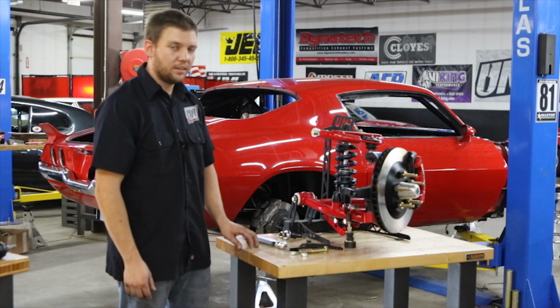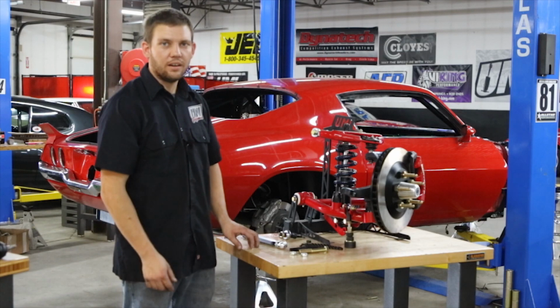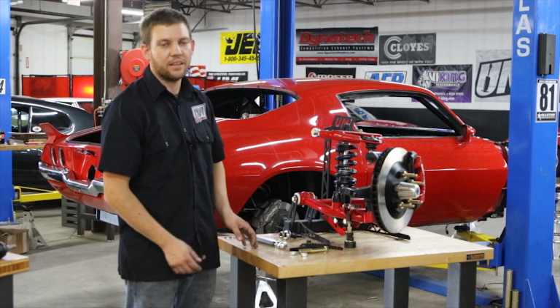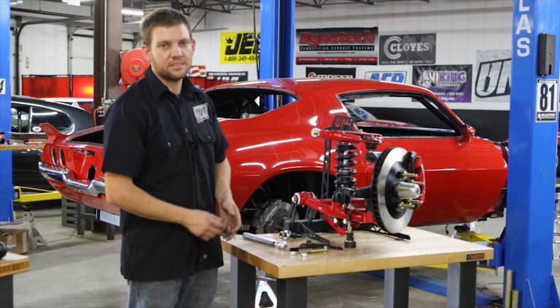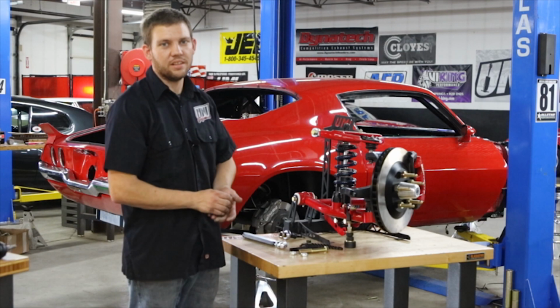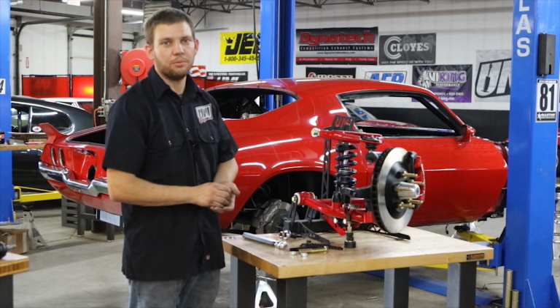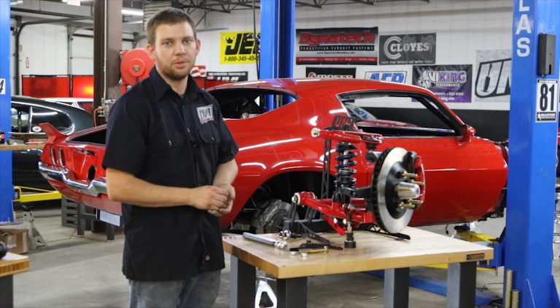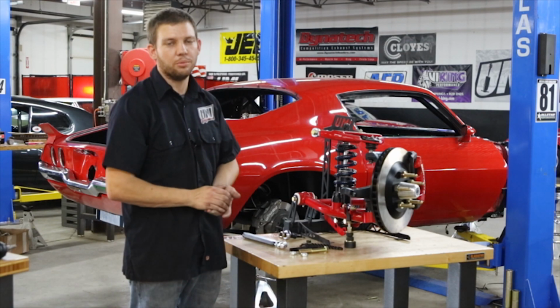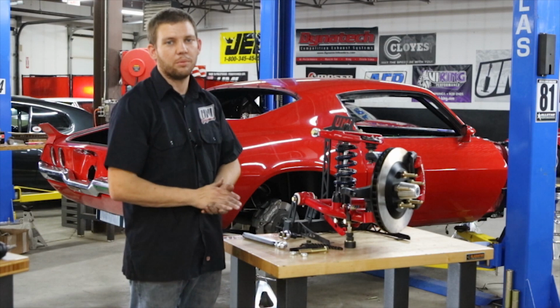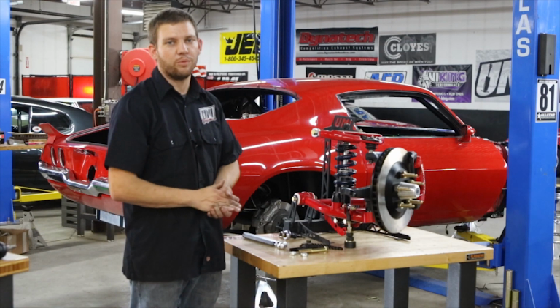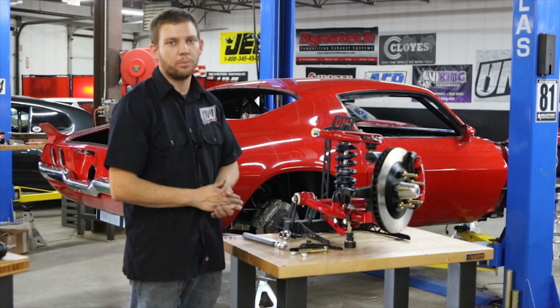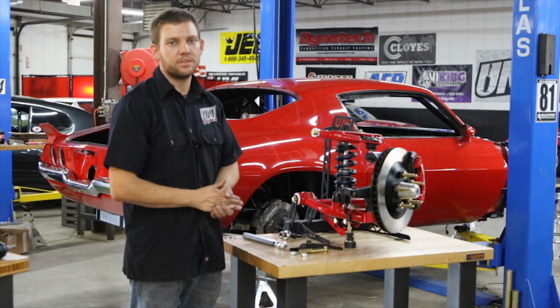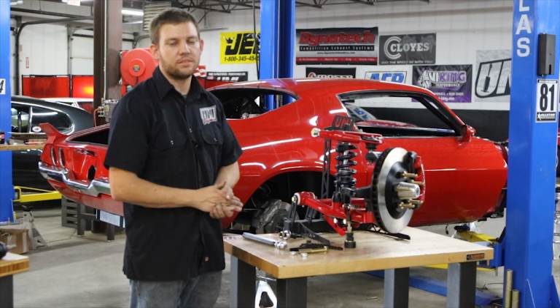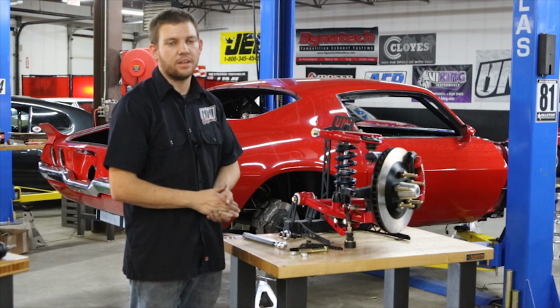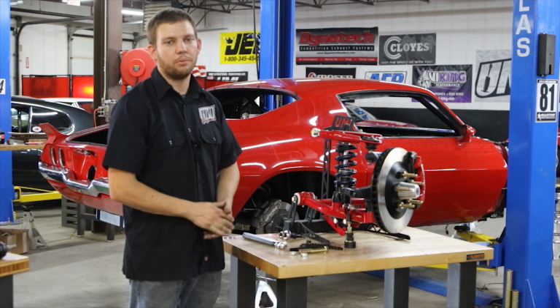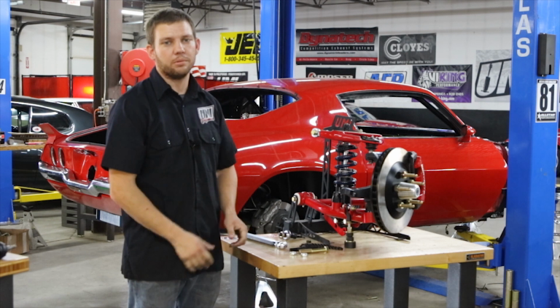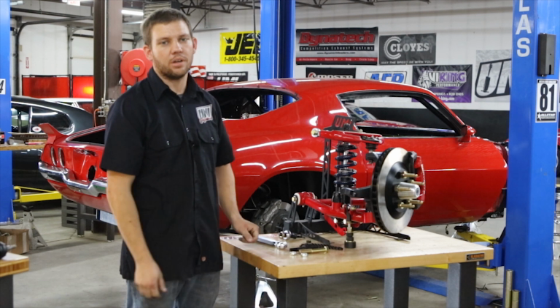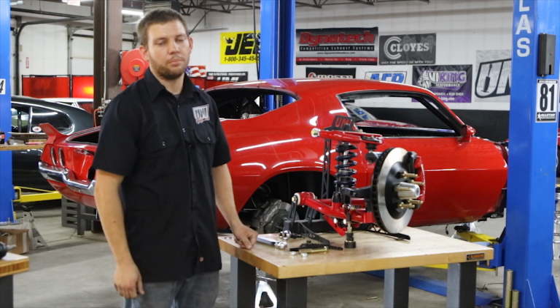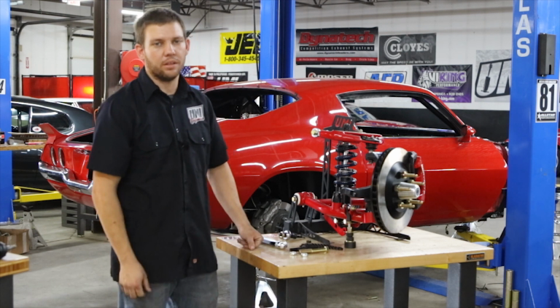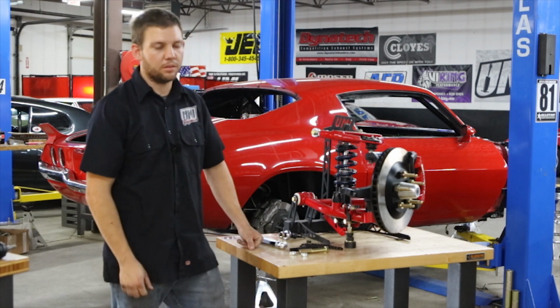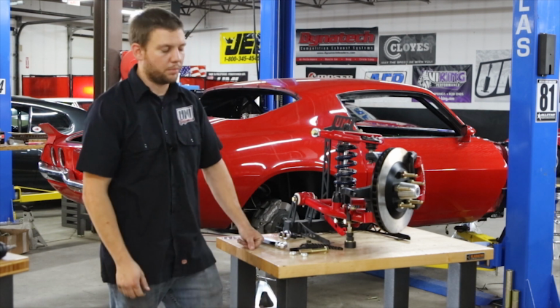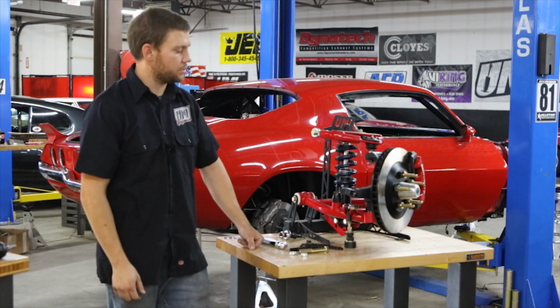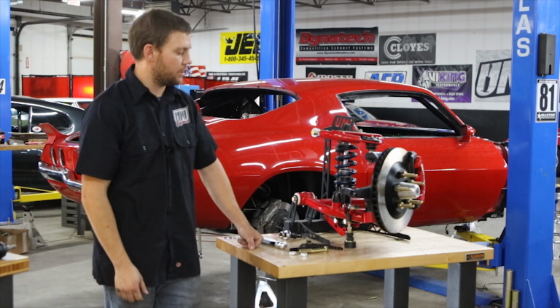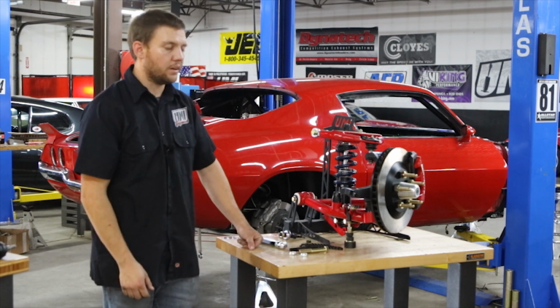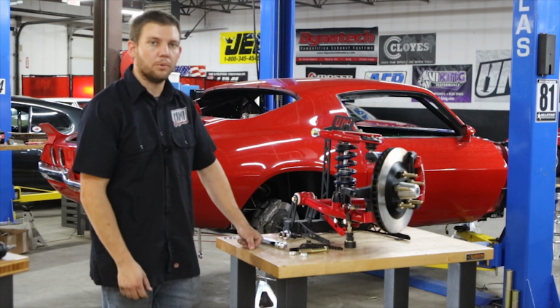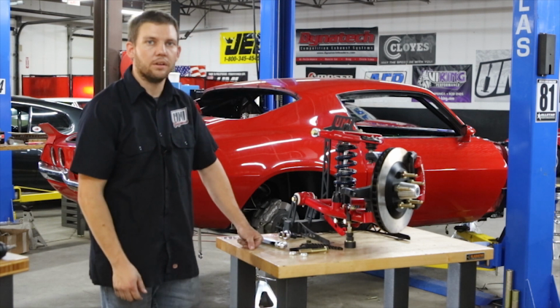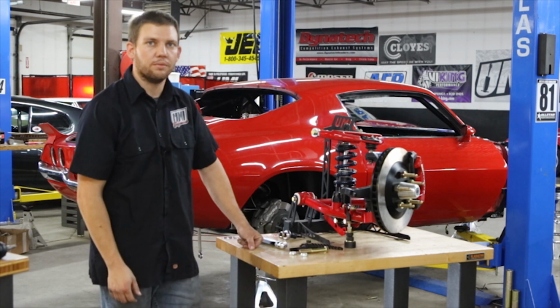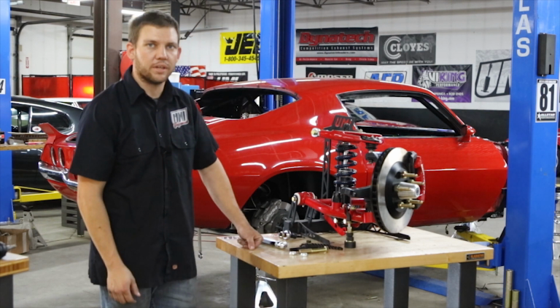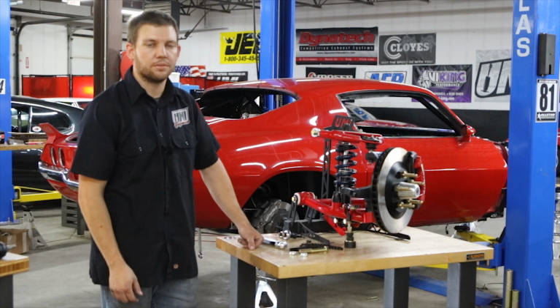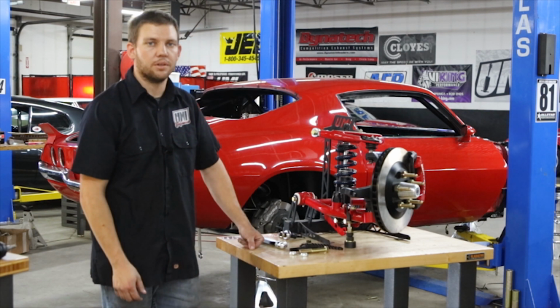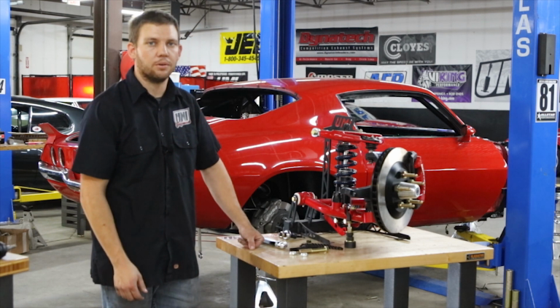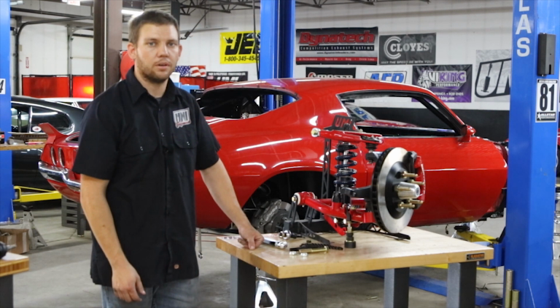Hi, this is Nate with UMI Performance. Today we will talk about bump steer and what it affects on your car.